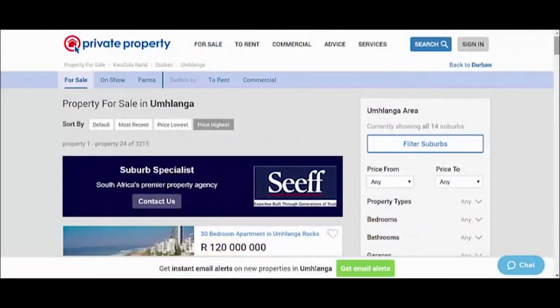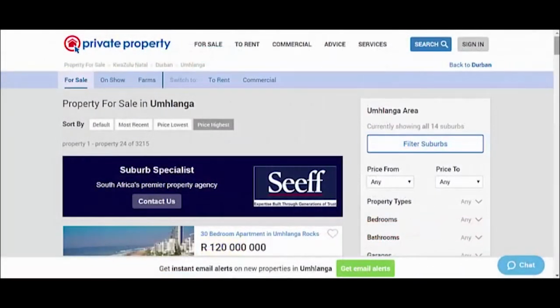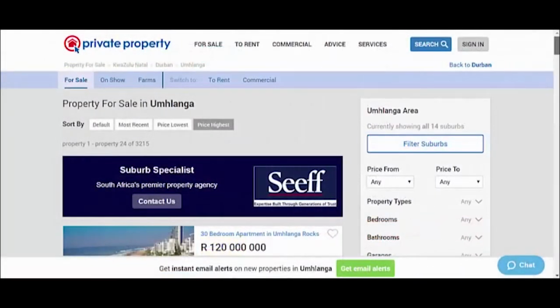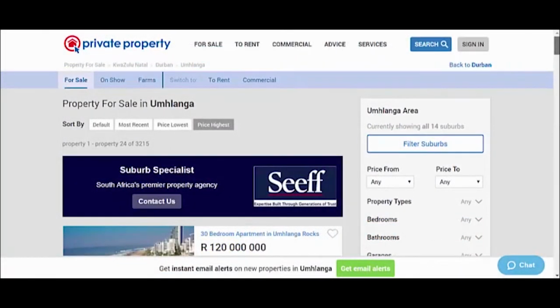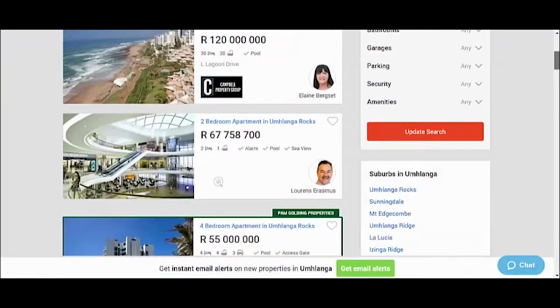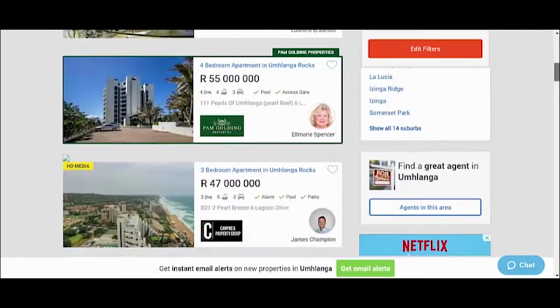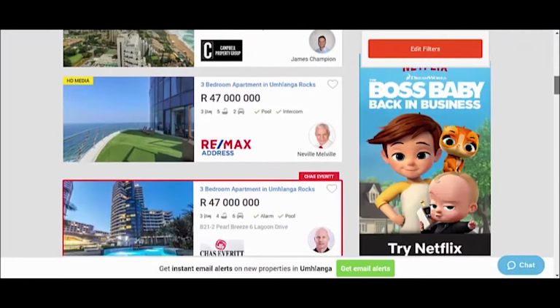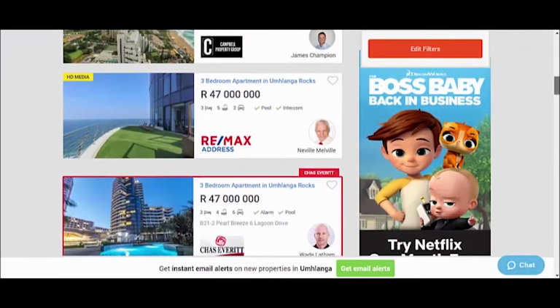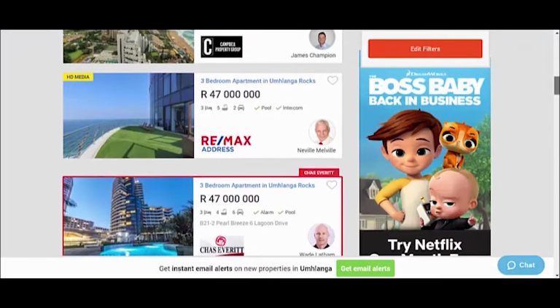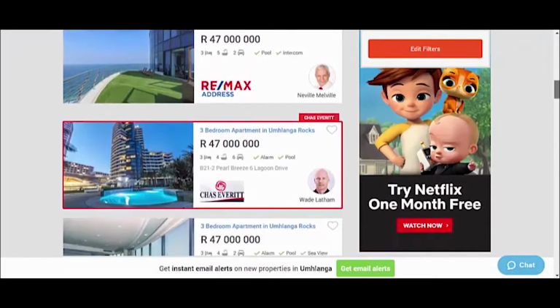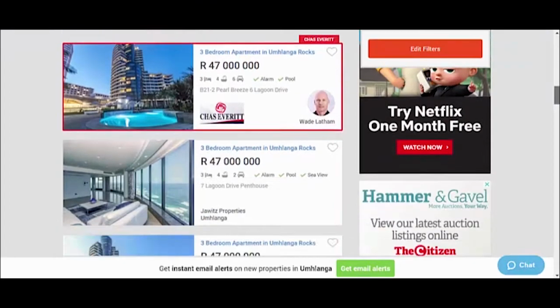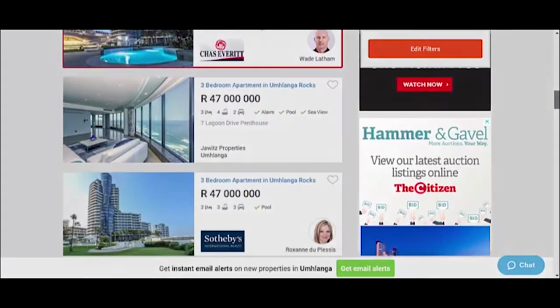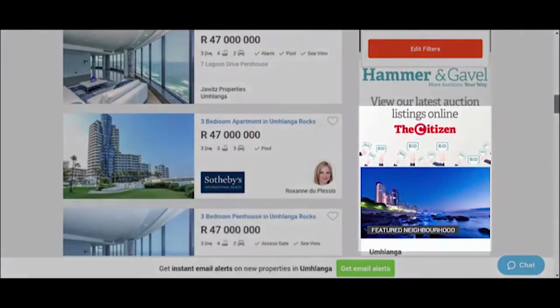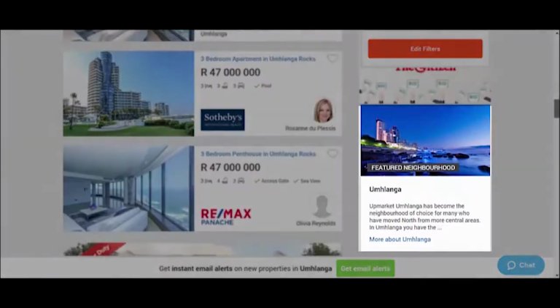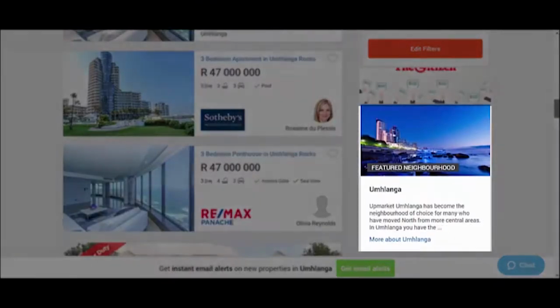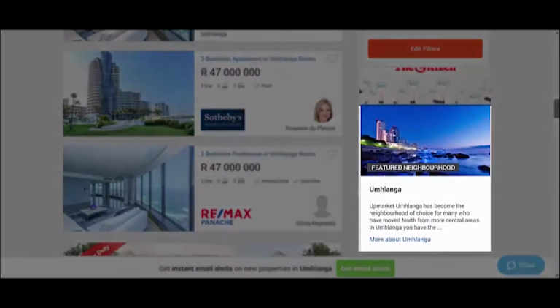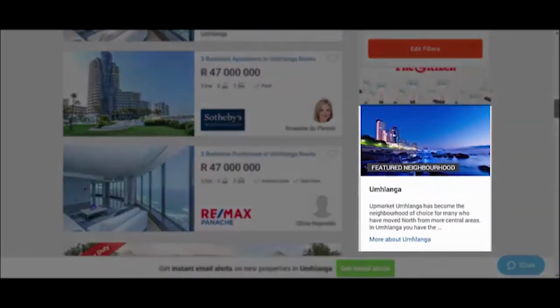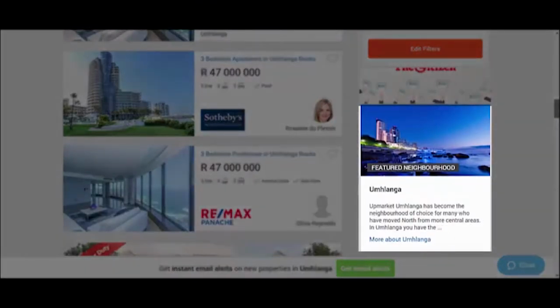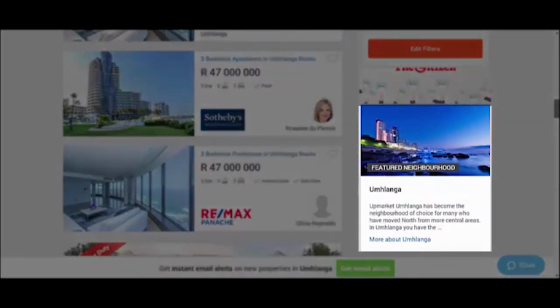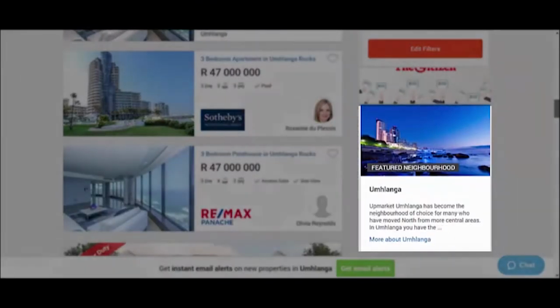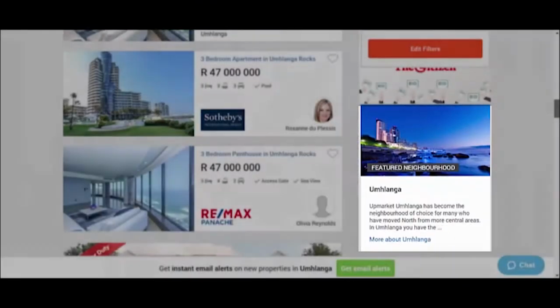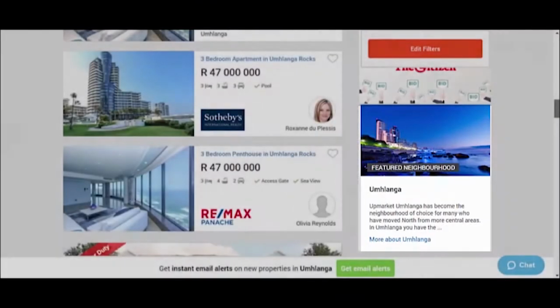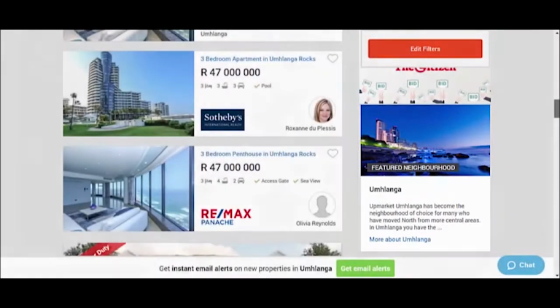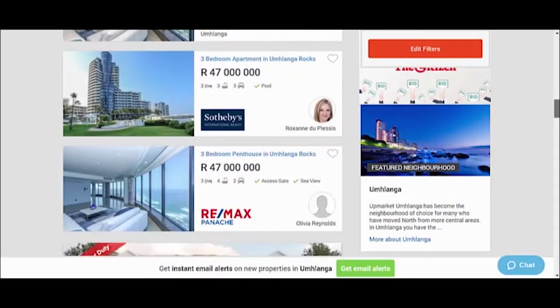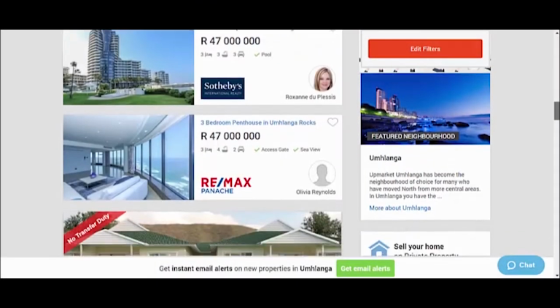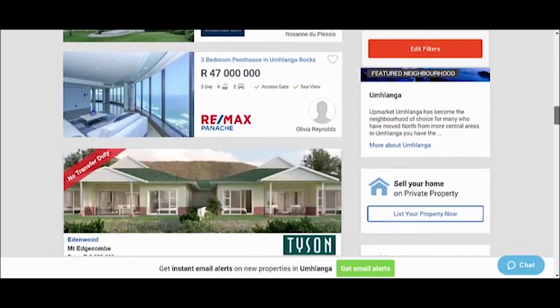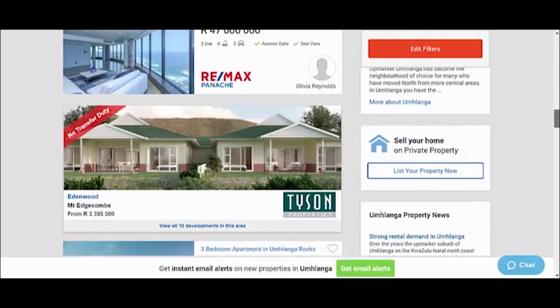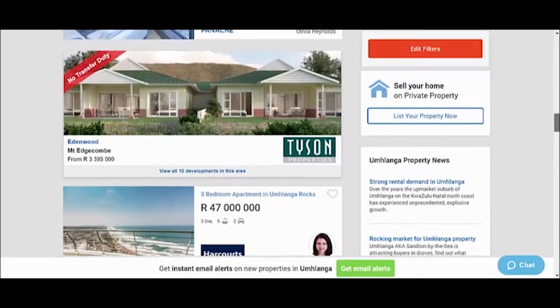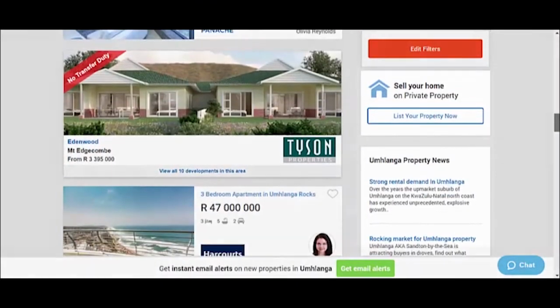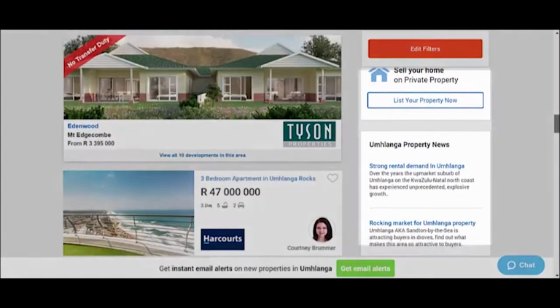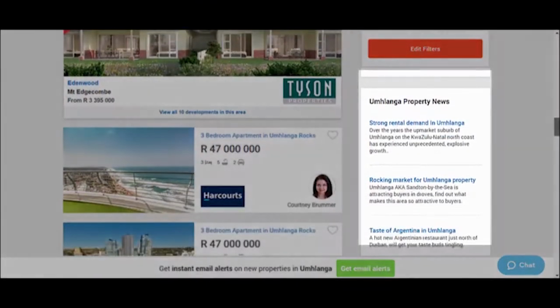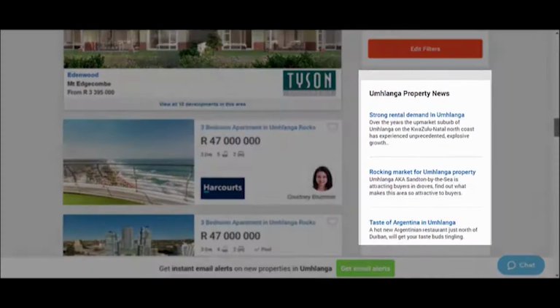Find out more about the area by scrolling down to our featured neighborhood section, and read up on area news in the property news section.